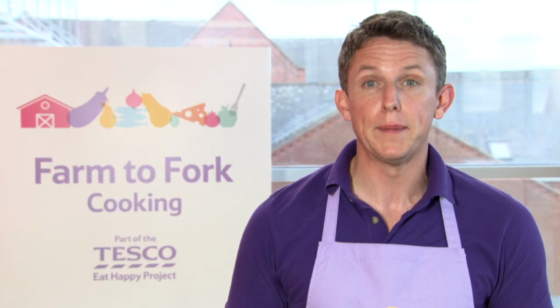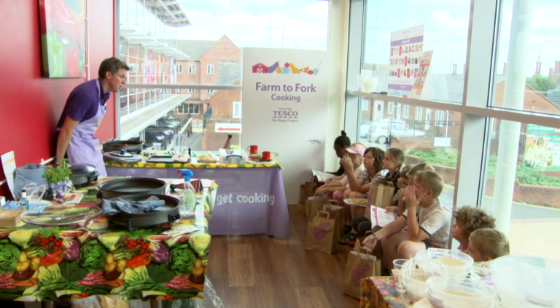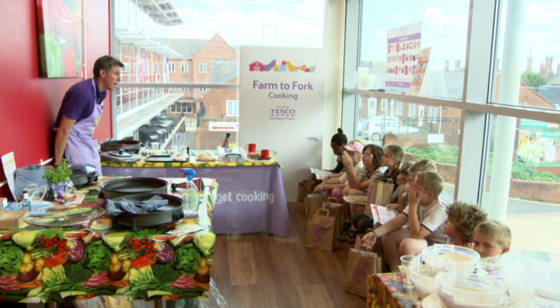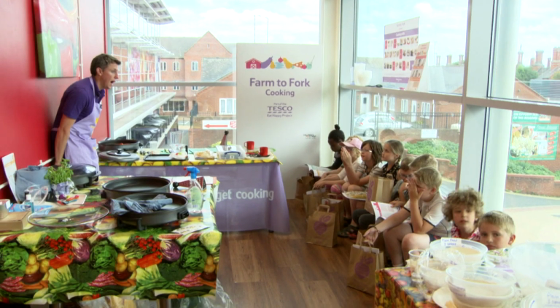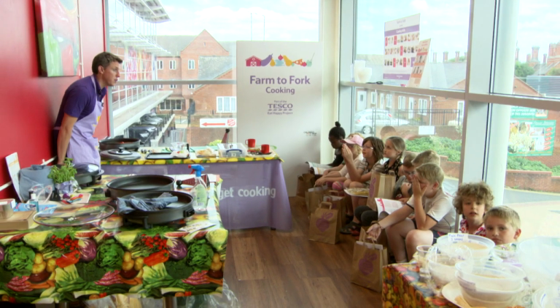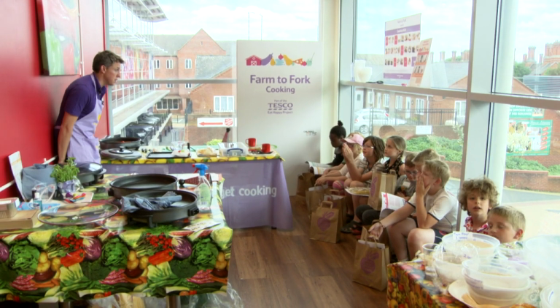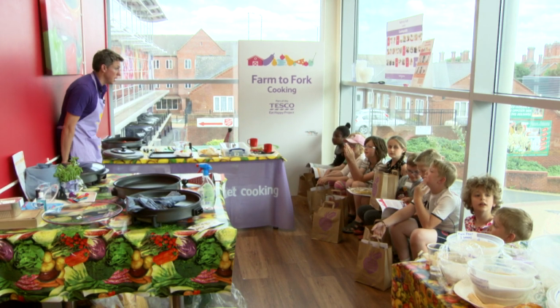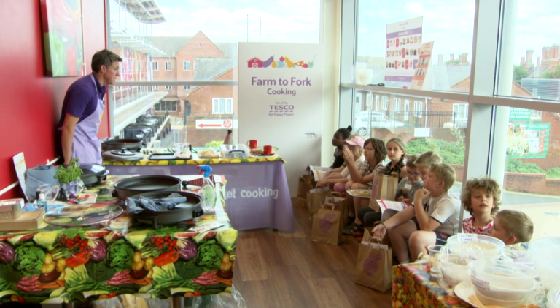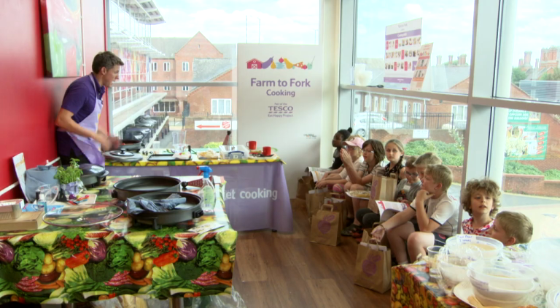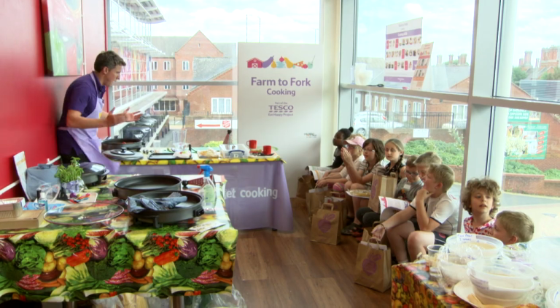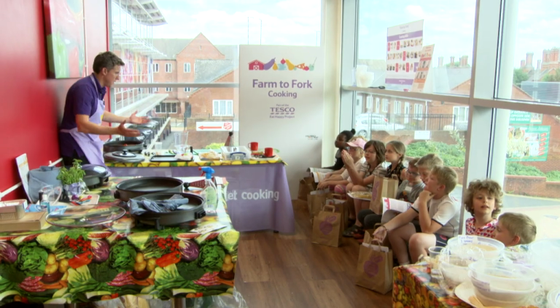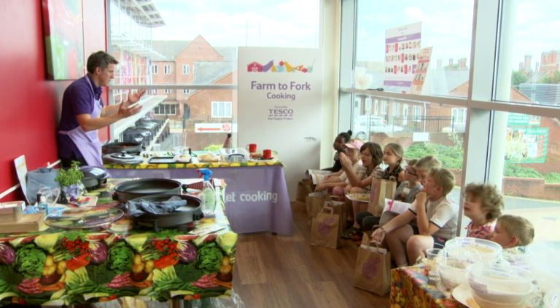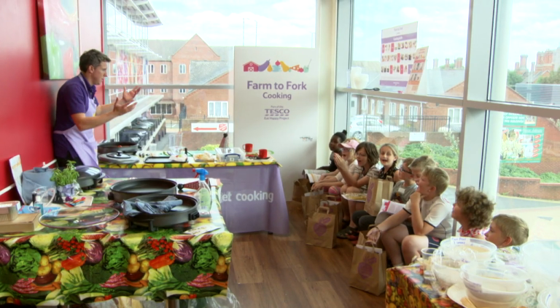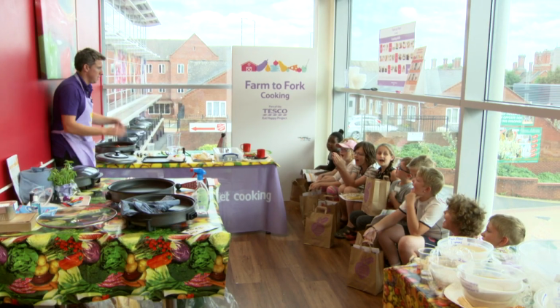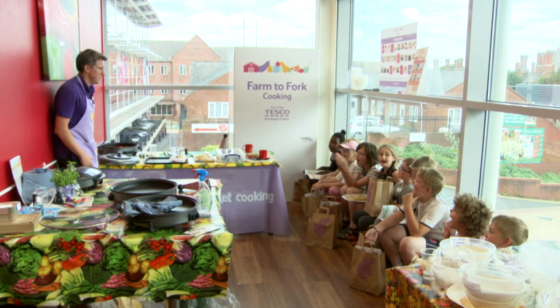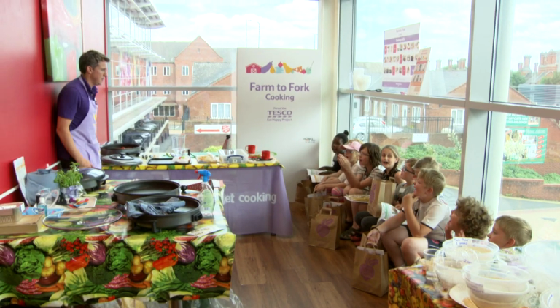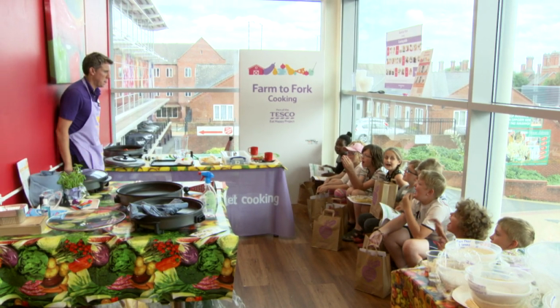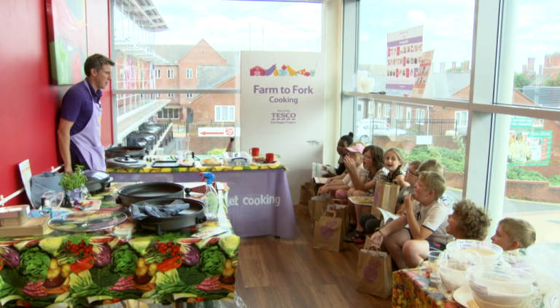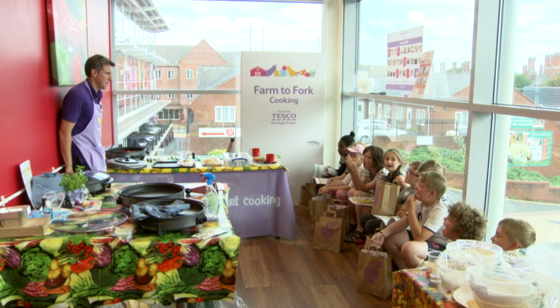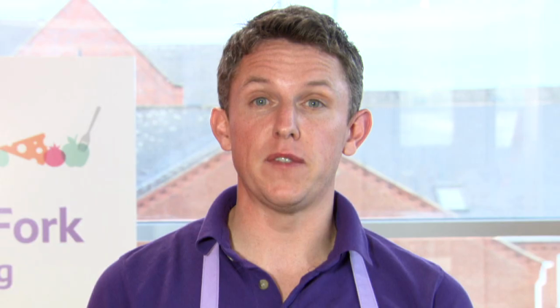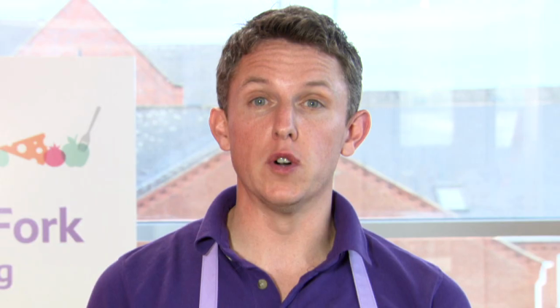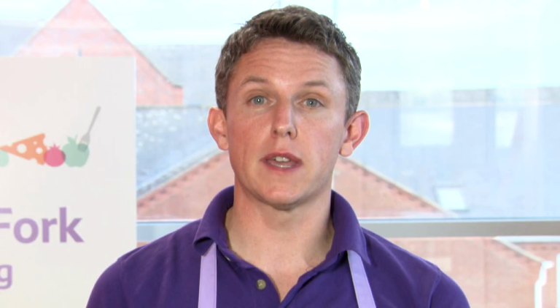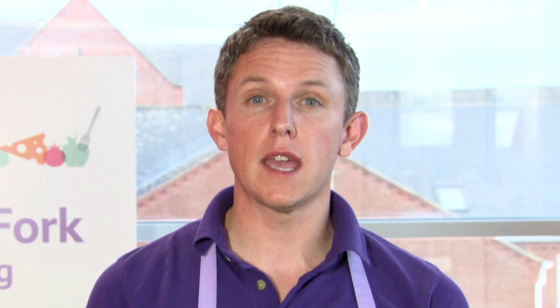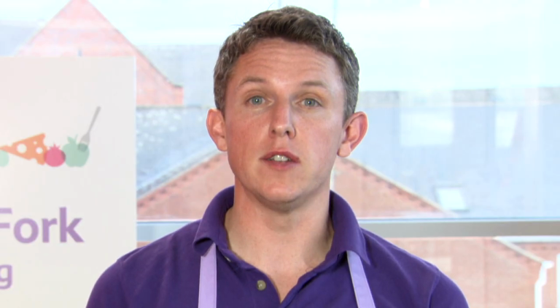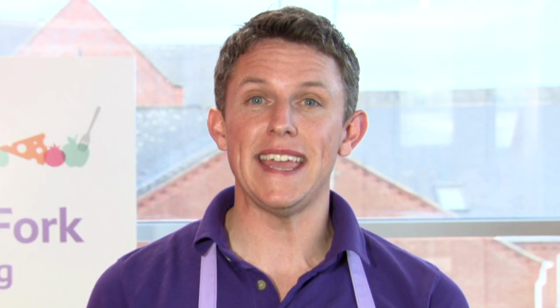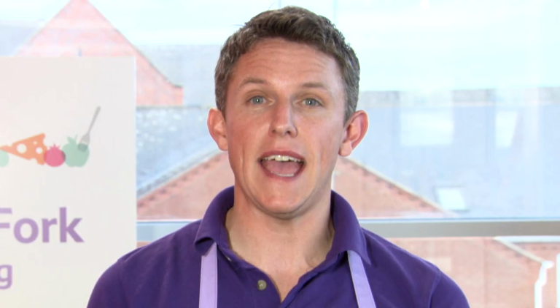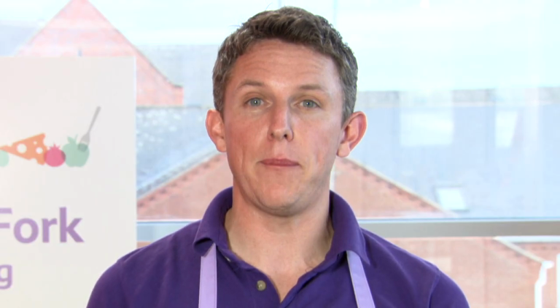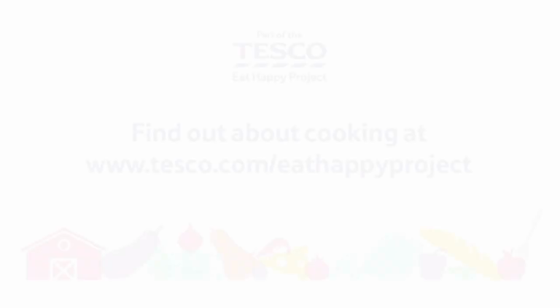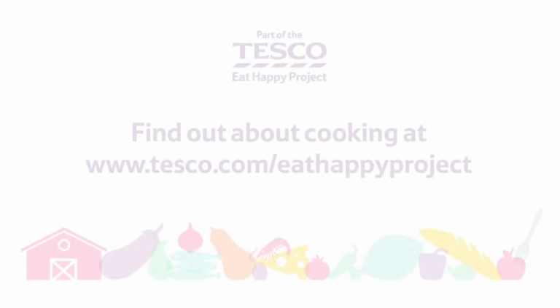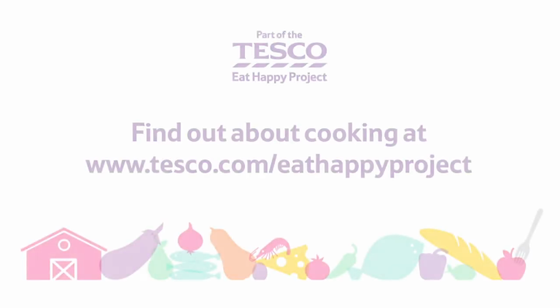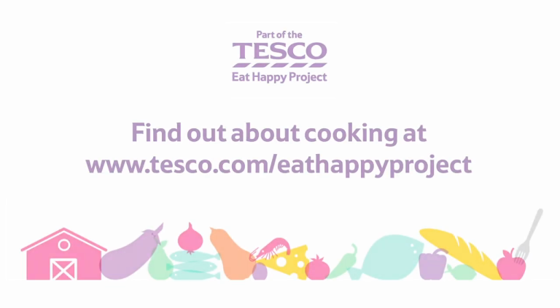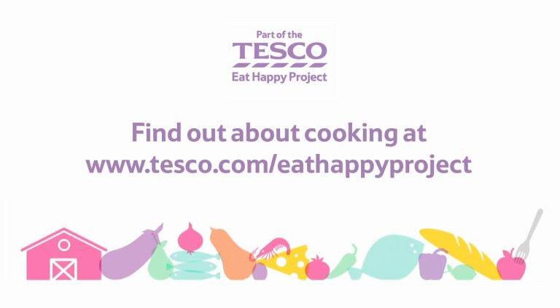Did you have a good time today? If you want to find out more about Farm to Fork Cooking, go to eathappyproject.com.